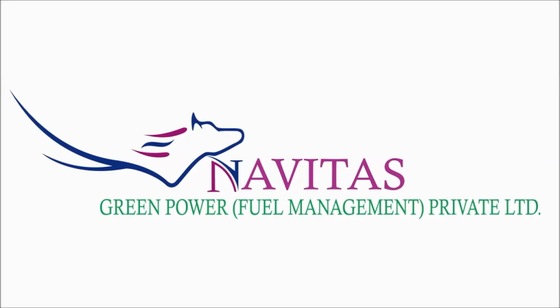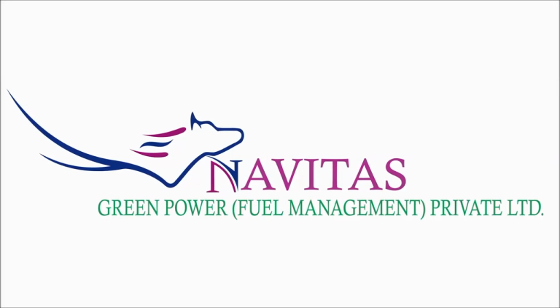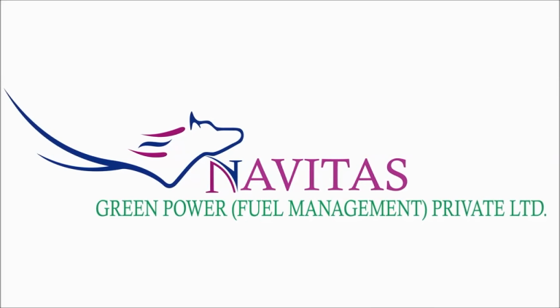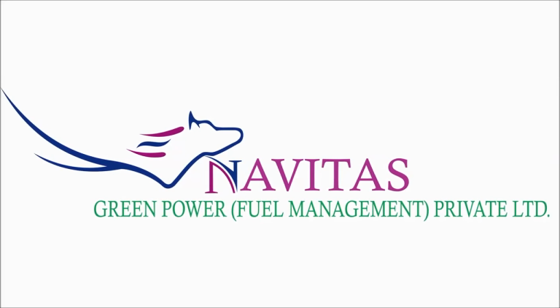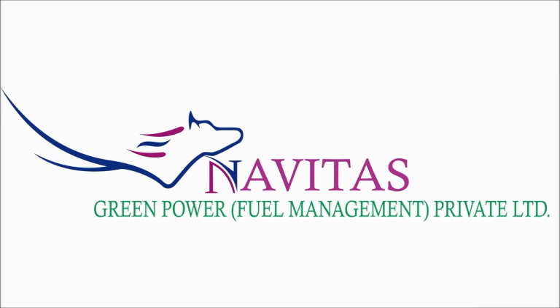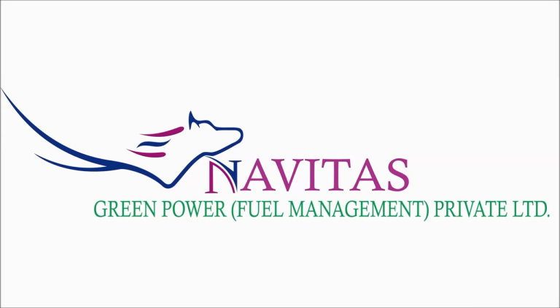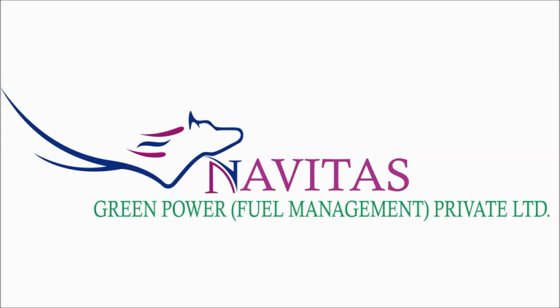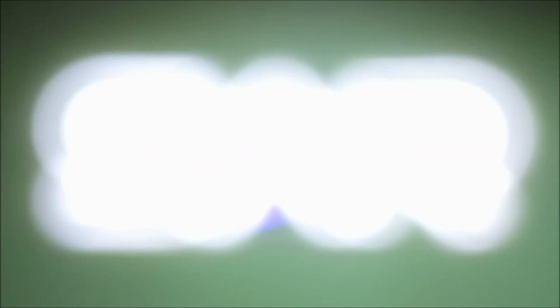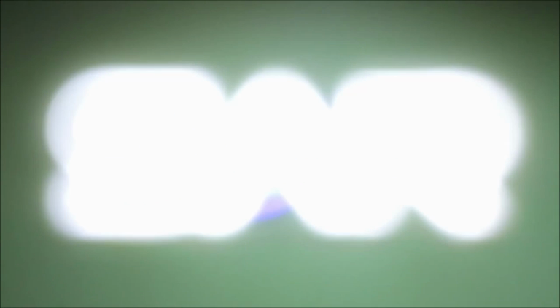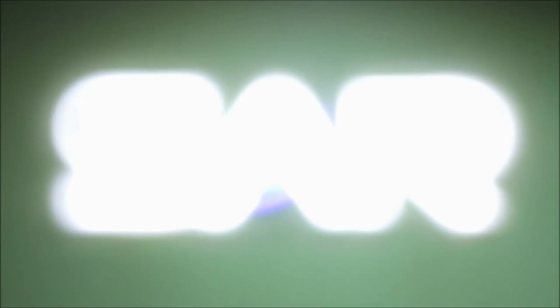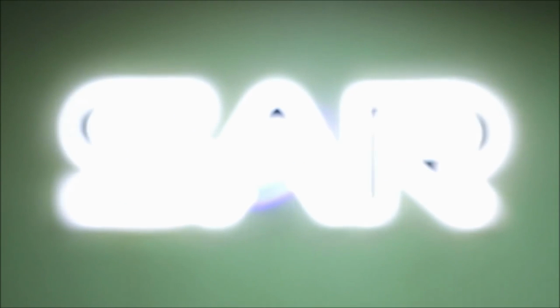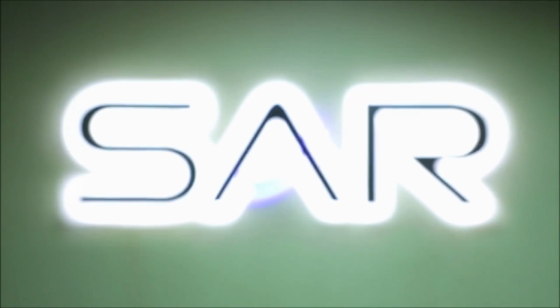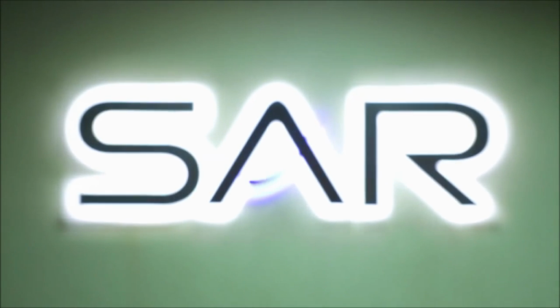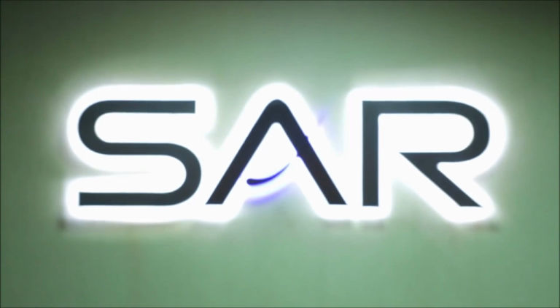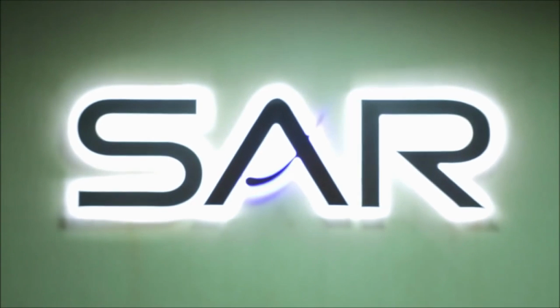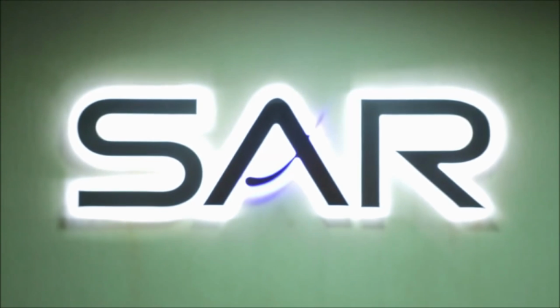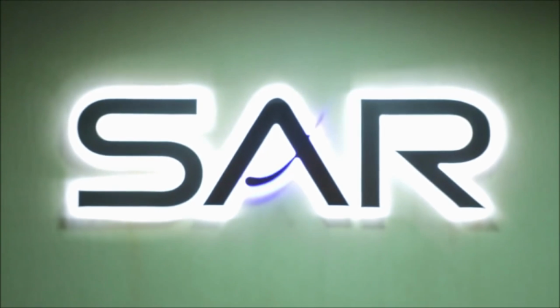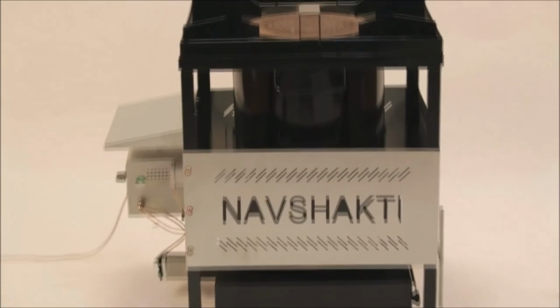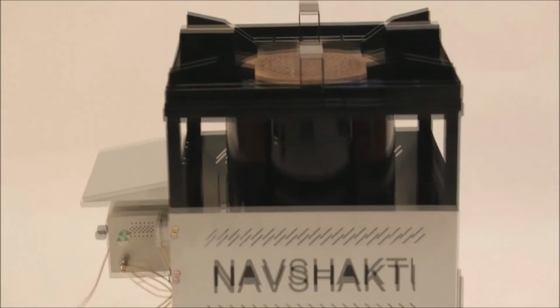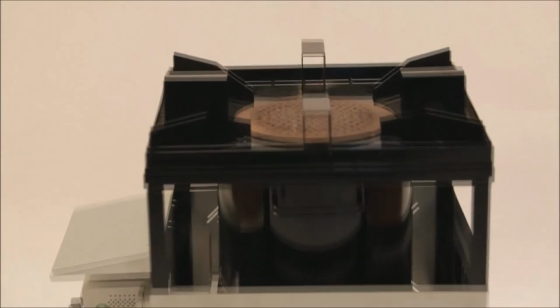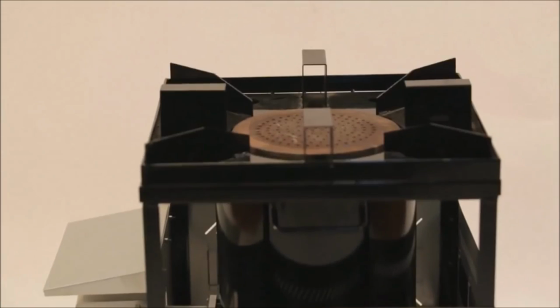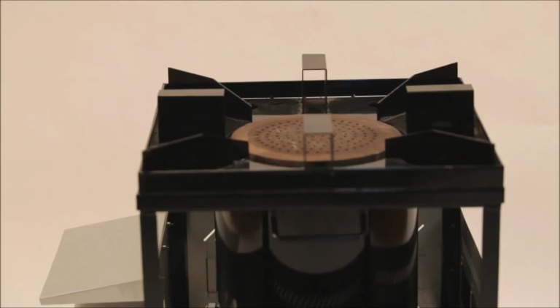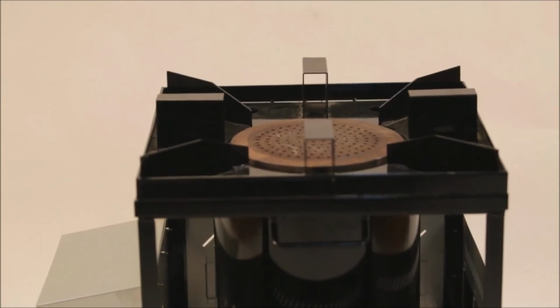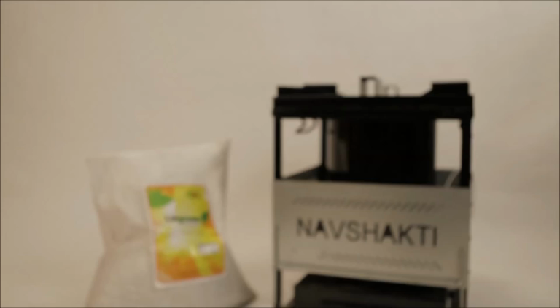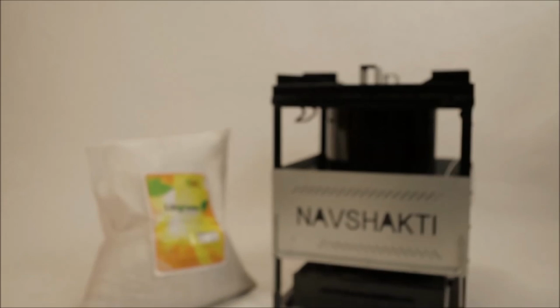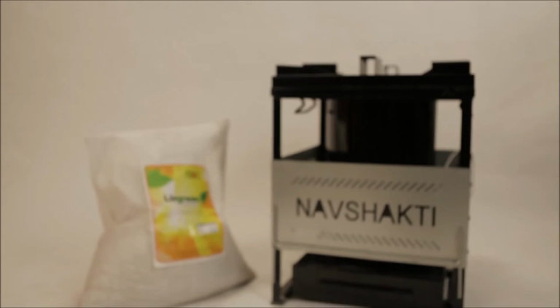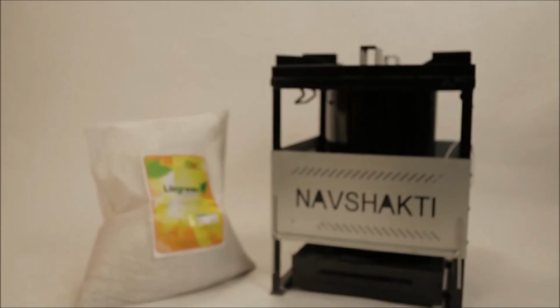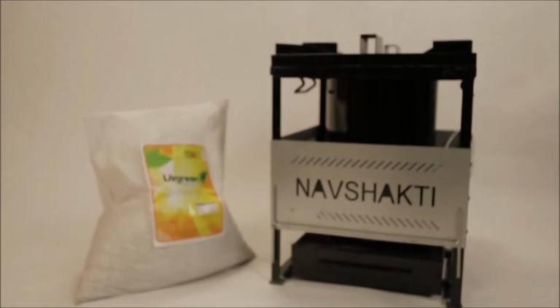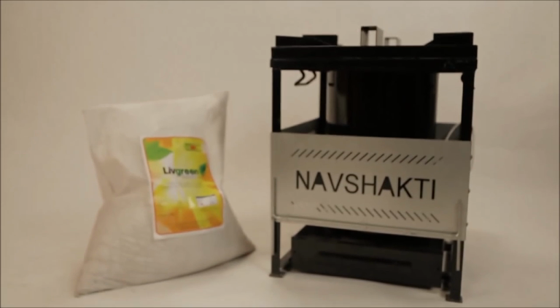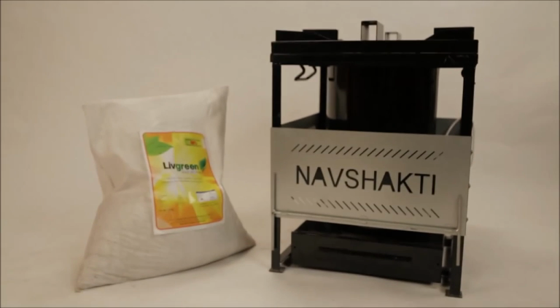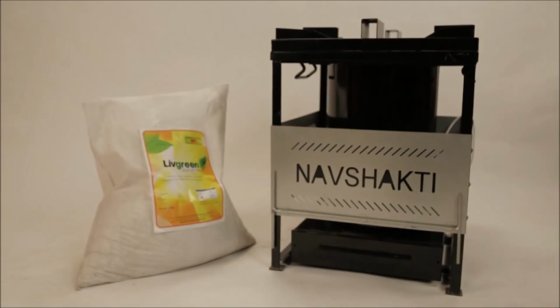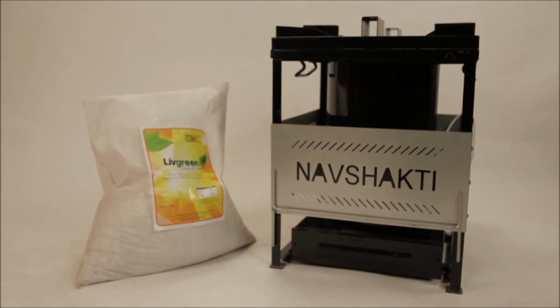Navitas Bioenergy, a proud member of the SAR Group, presents the blueprint for the second green revolution.